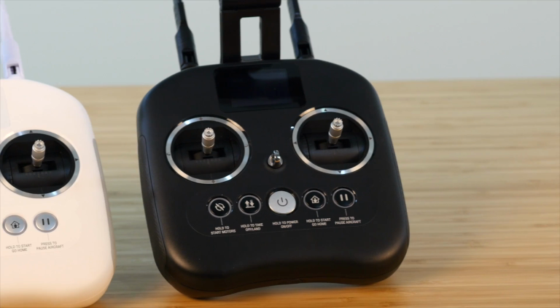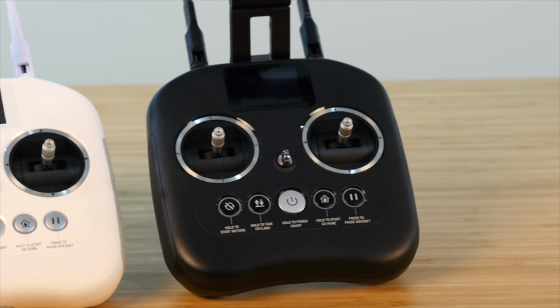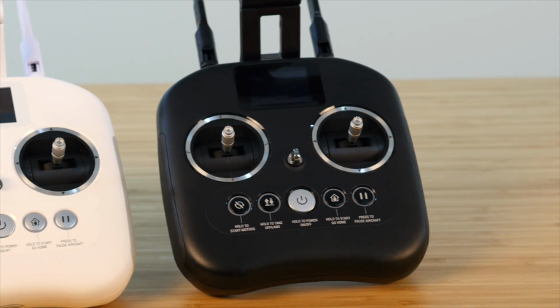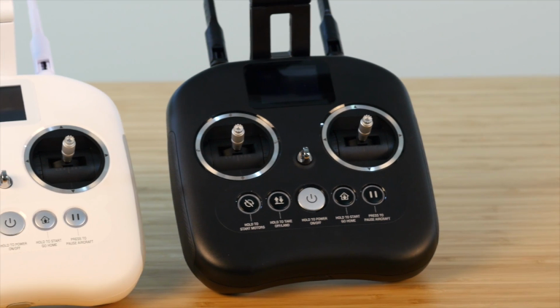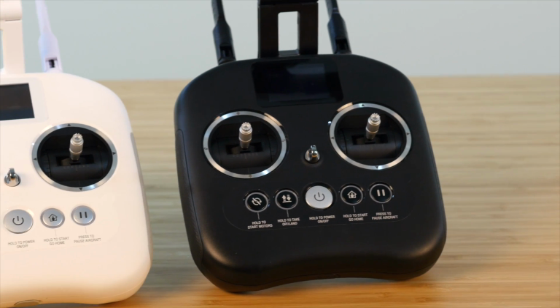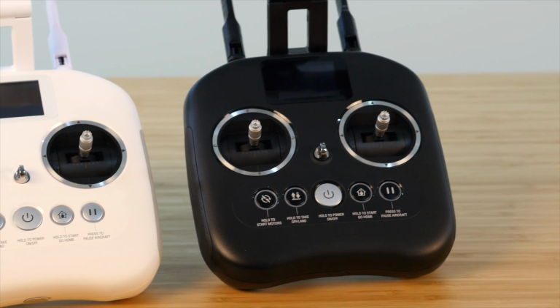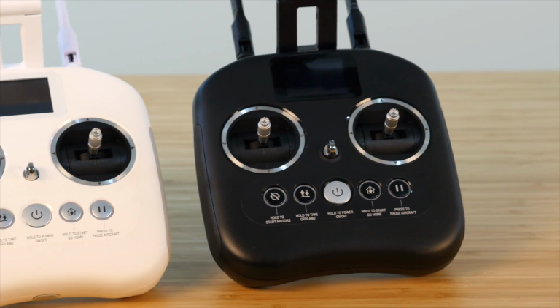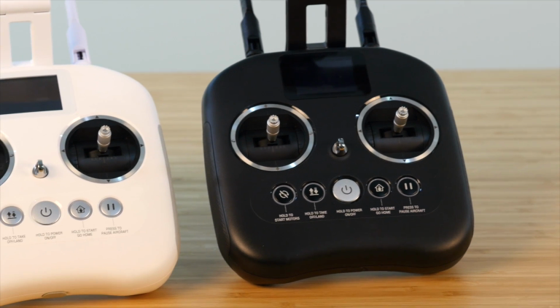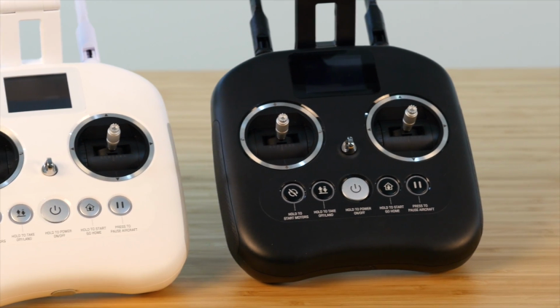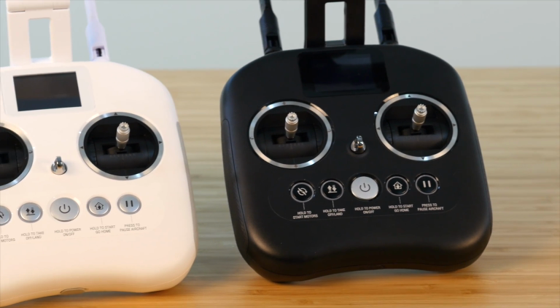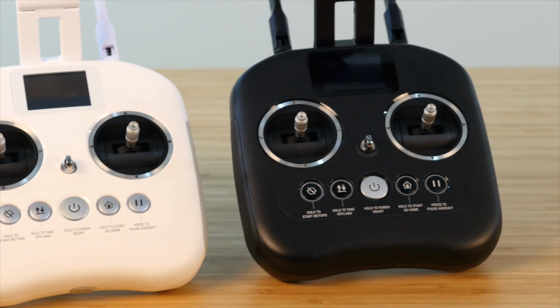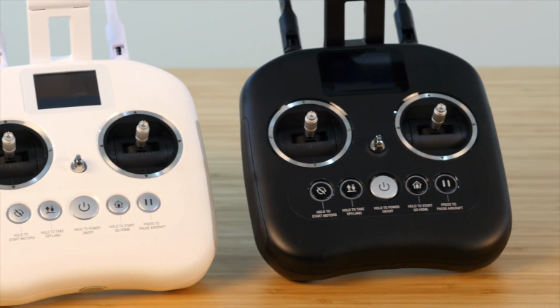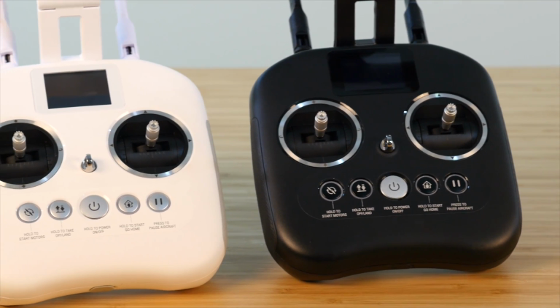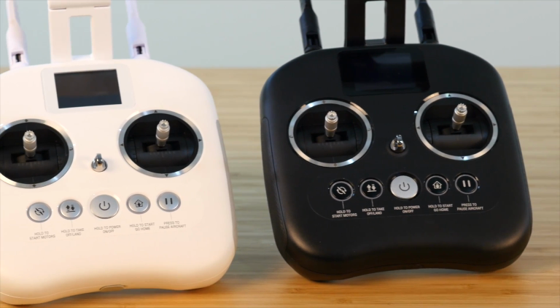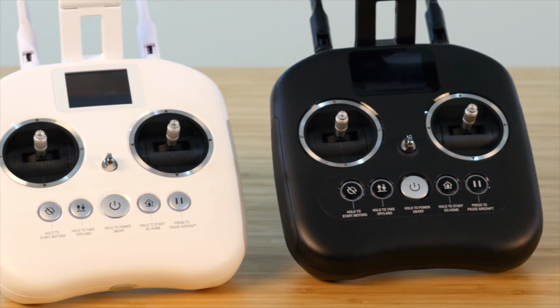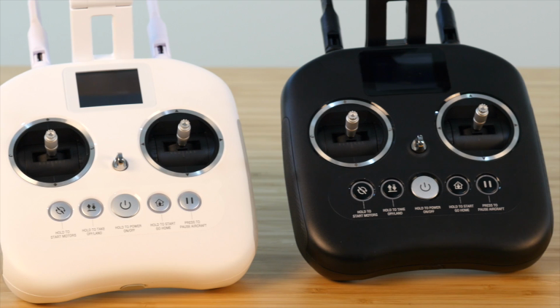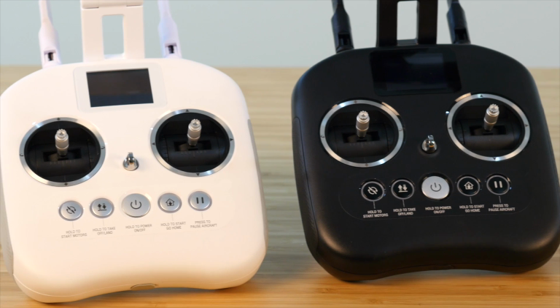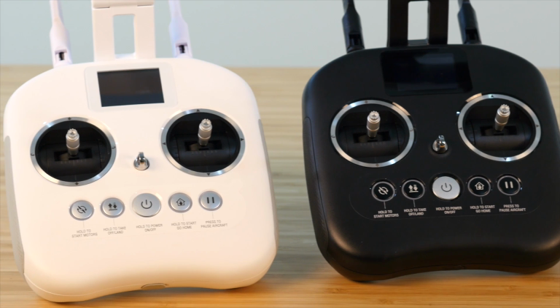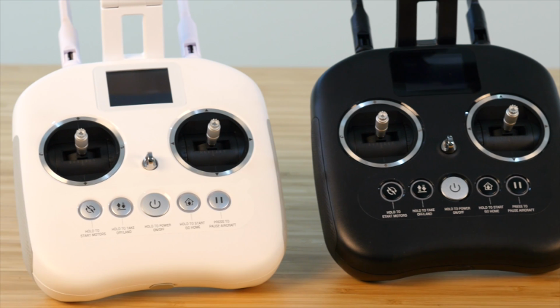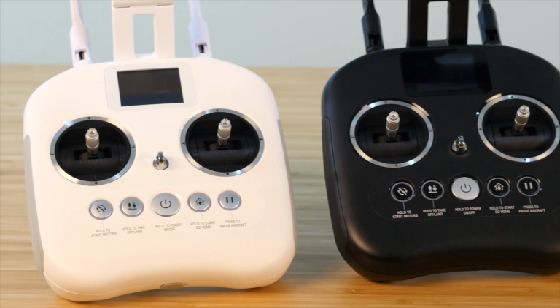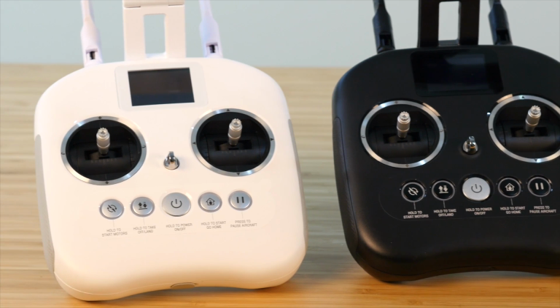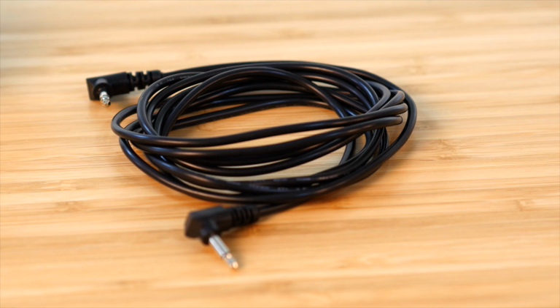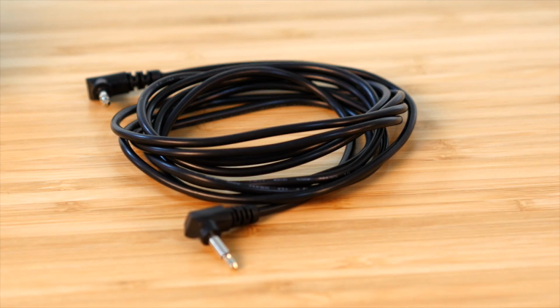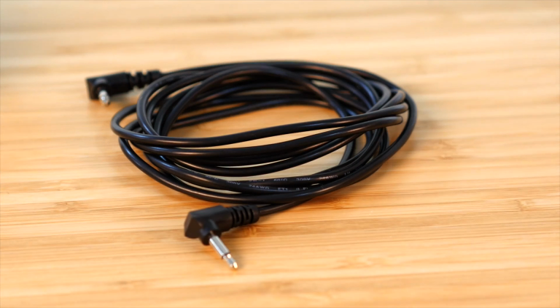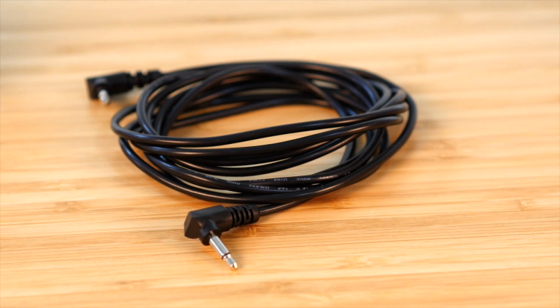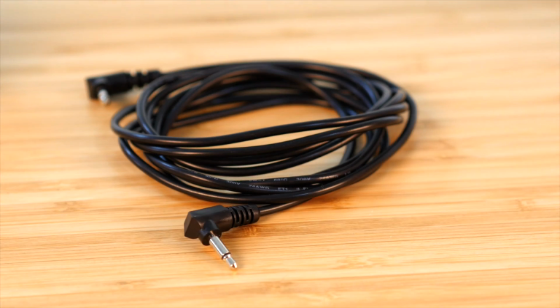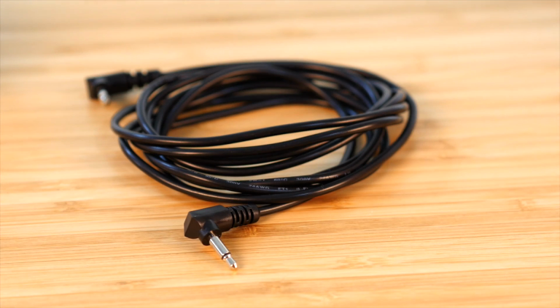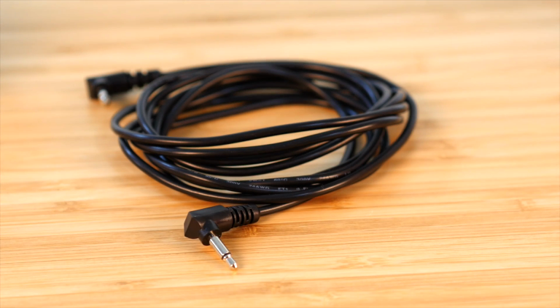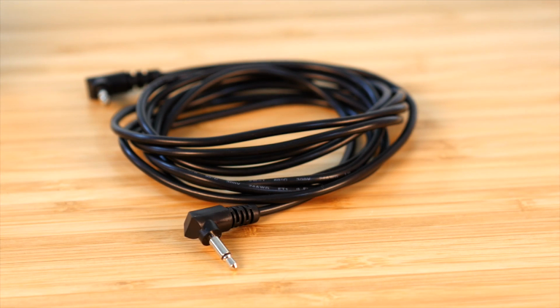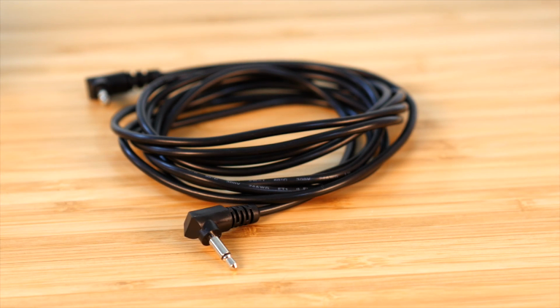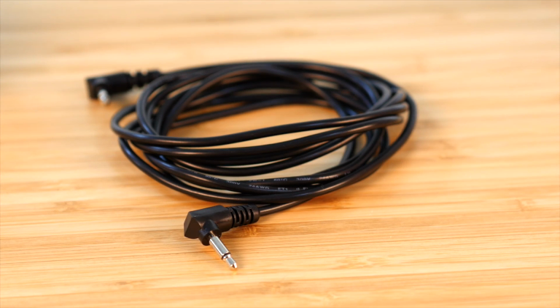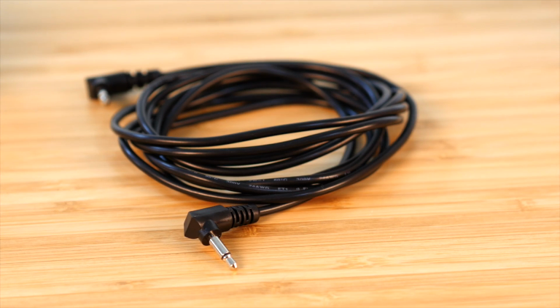To use Teaching Mode on your X-Star, you'll need two remote controllers and a remote control trainer cable.